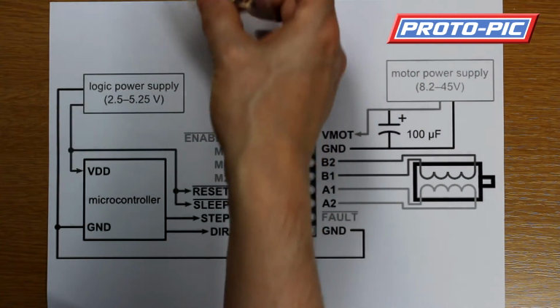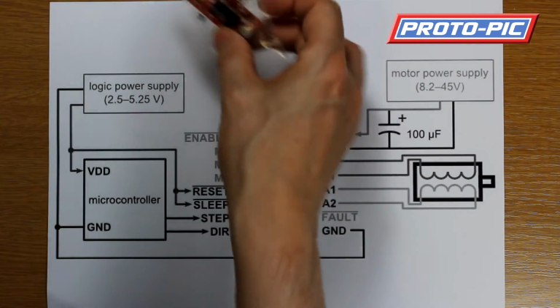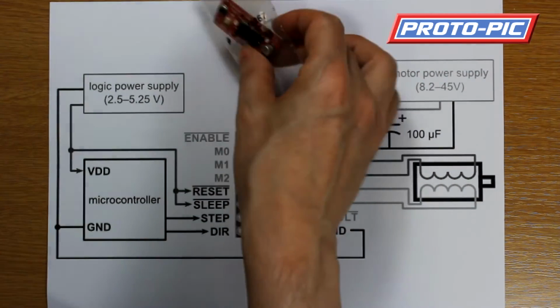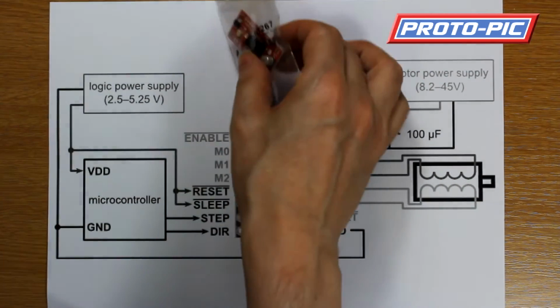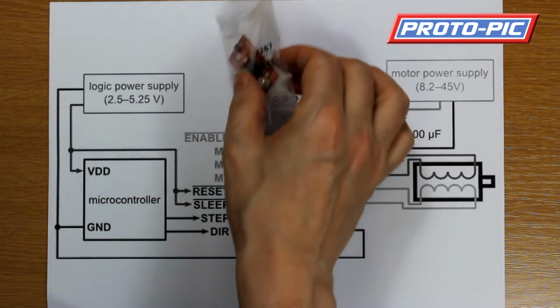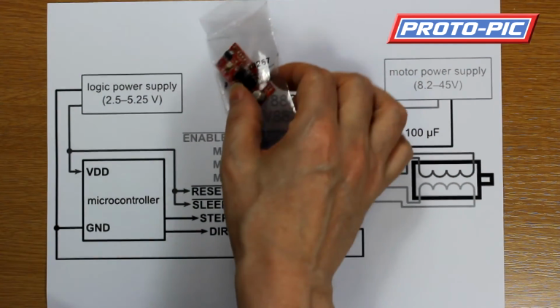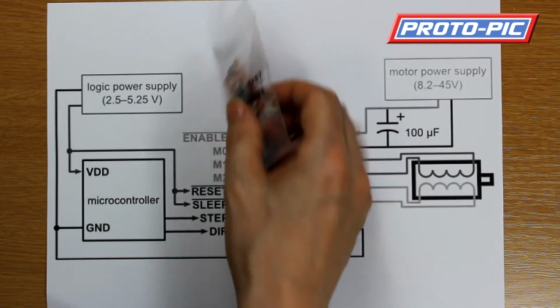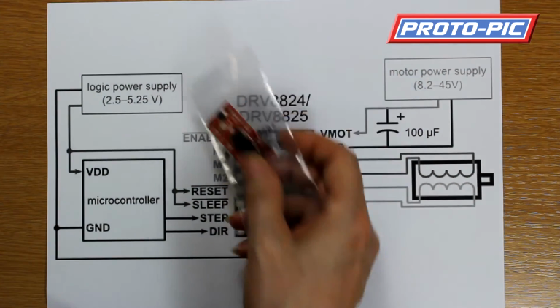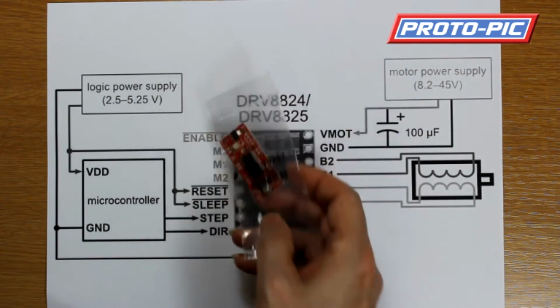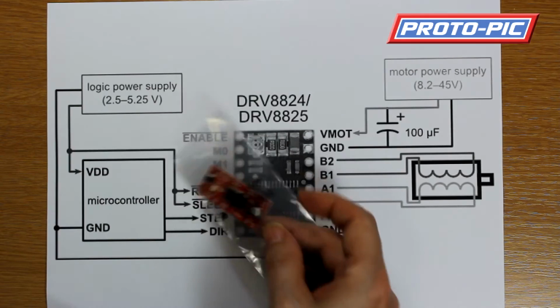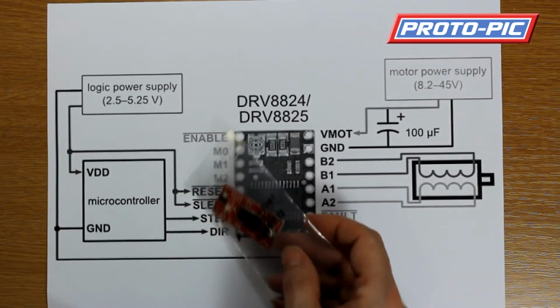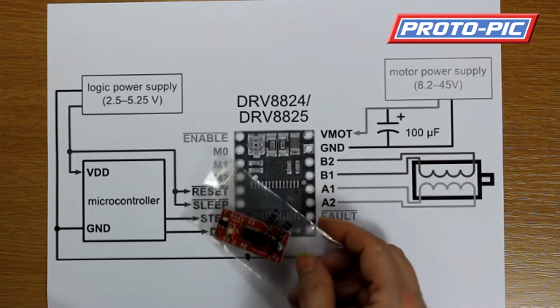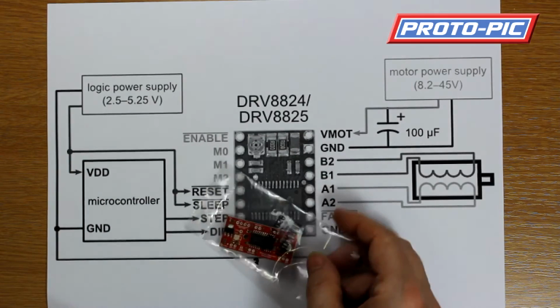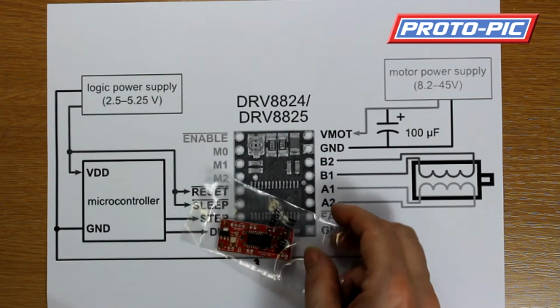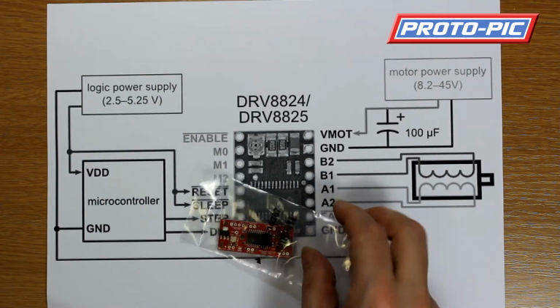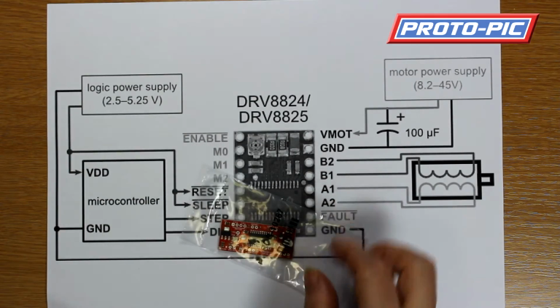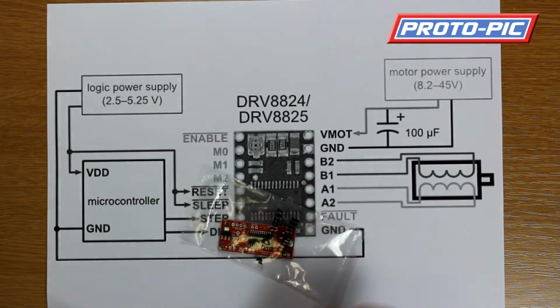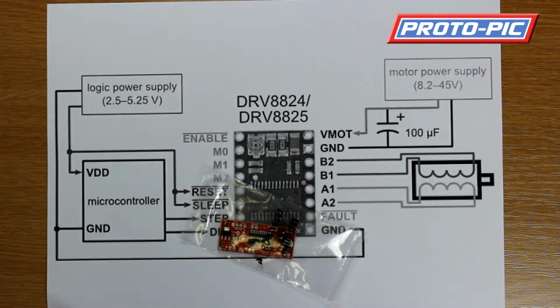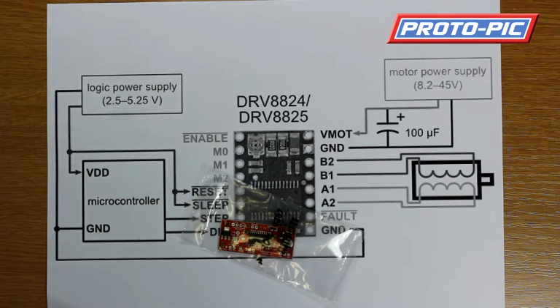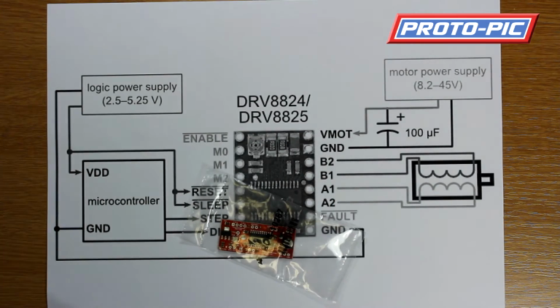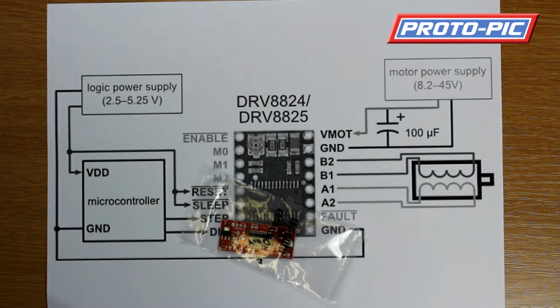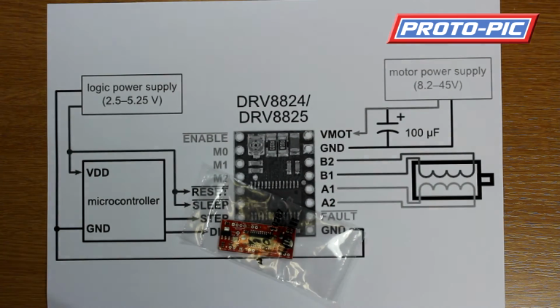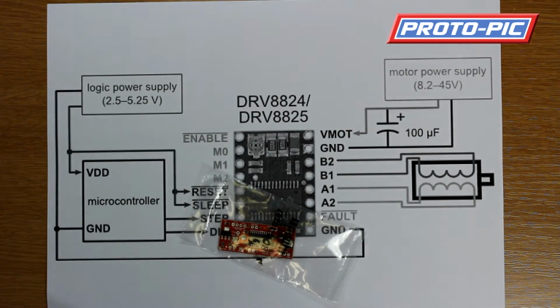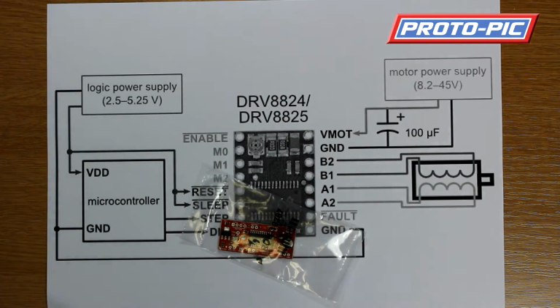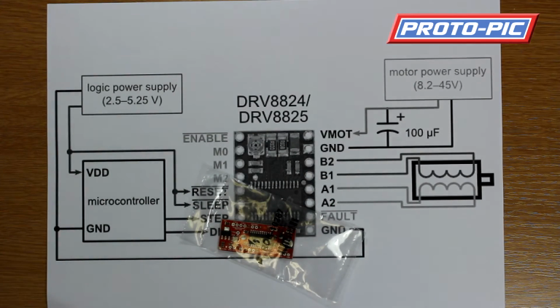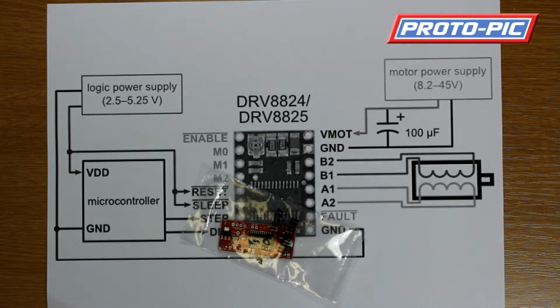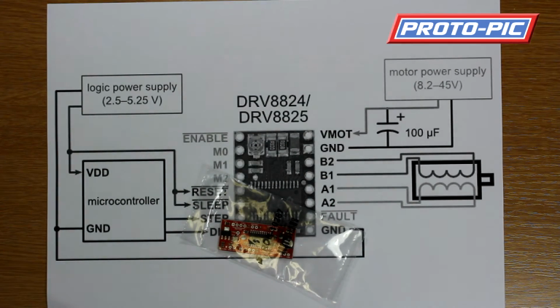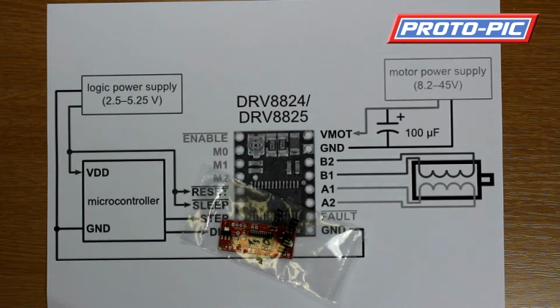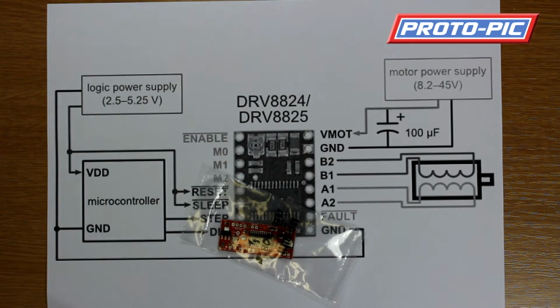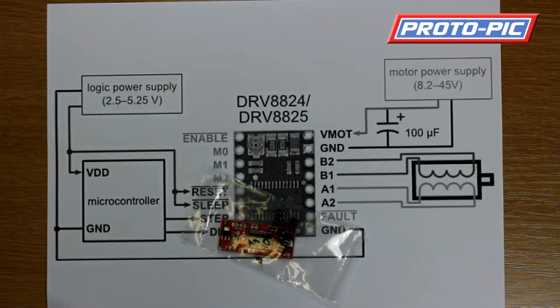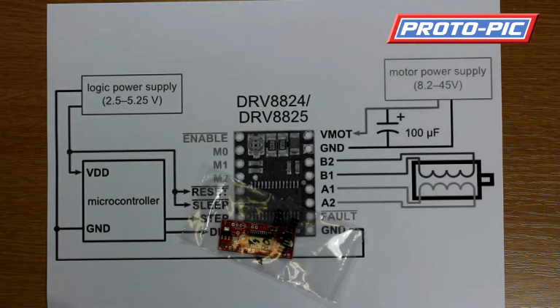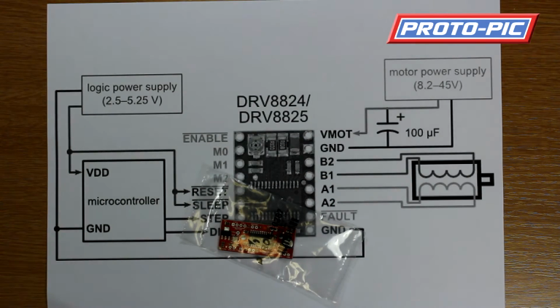It will run any bipolar motor — that's the 4-wire, 6-wire, or 8-wire motors.